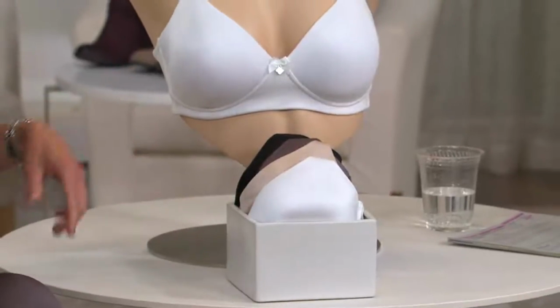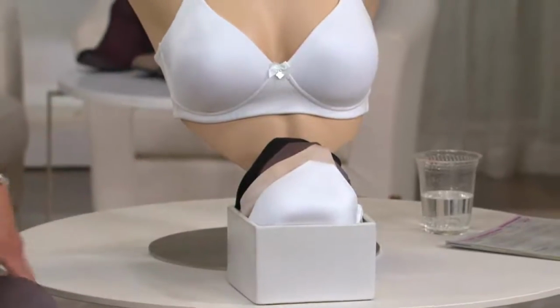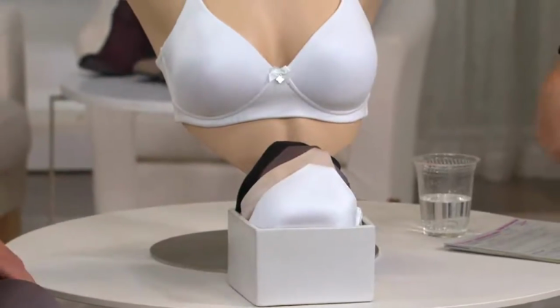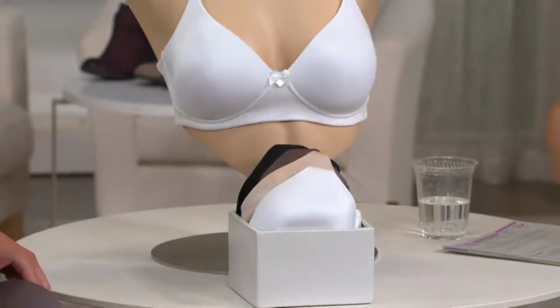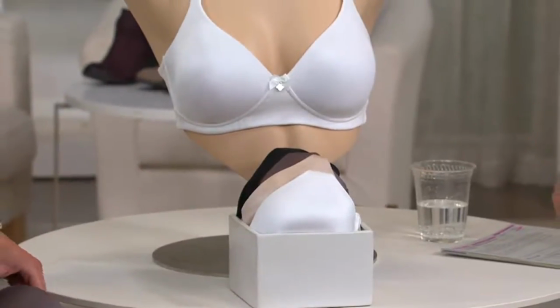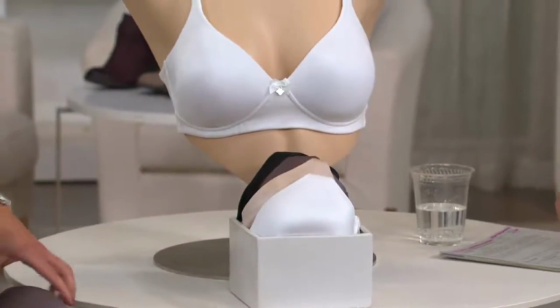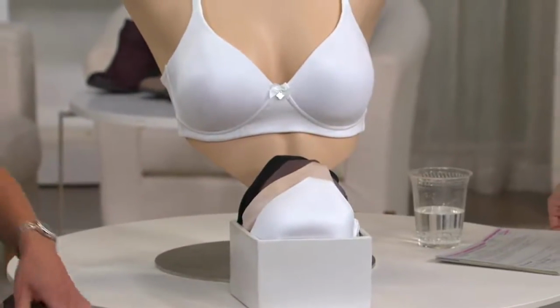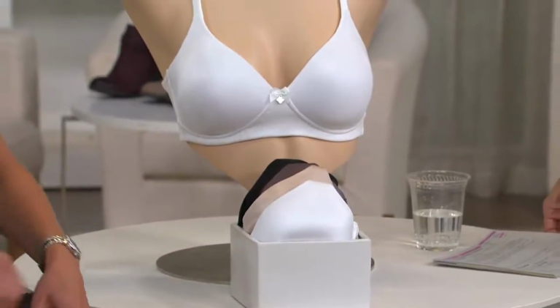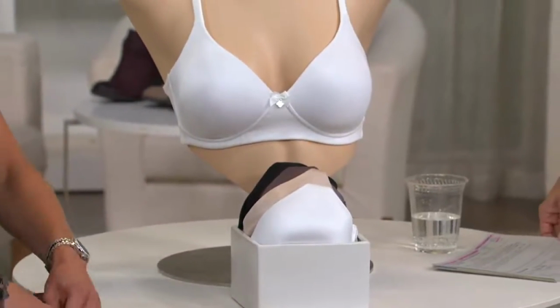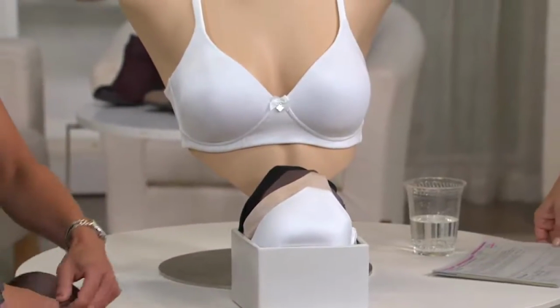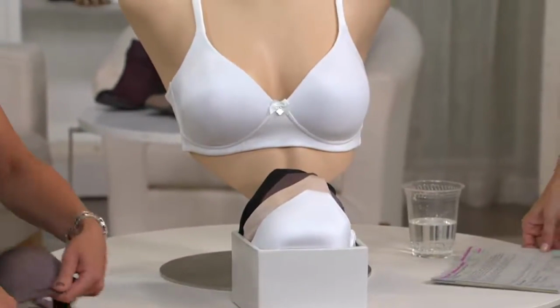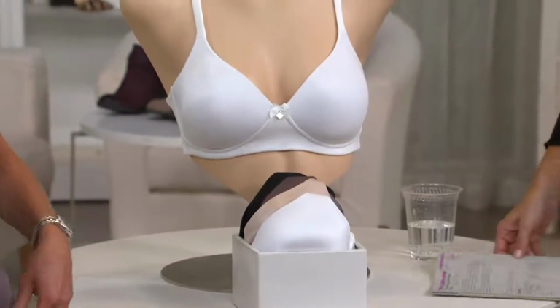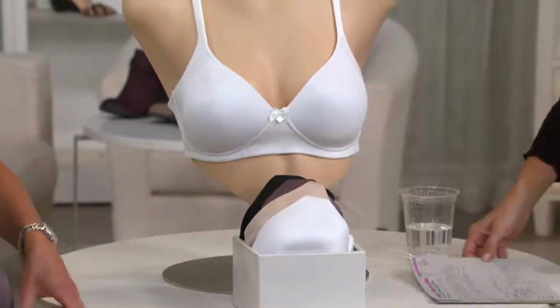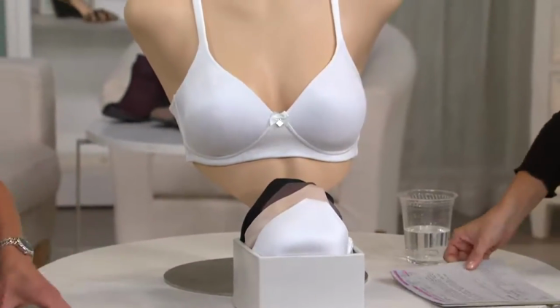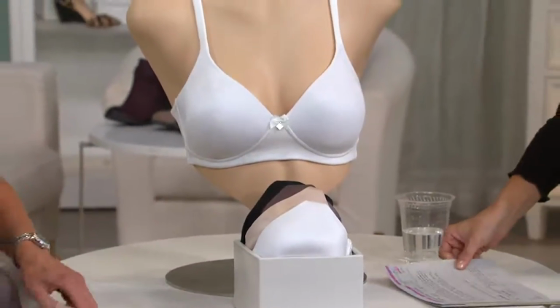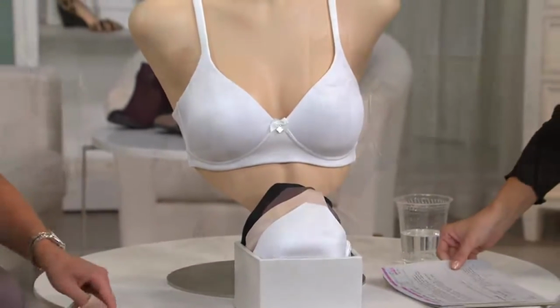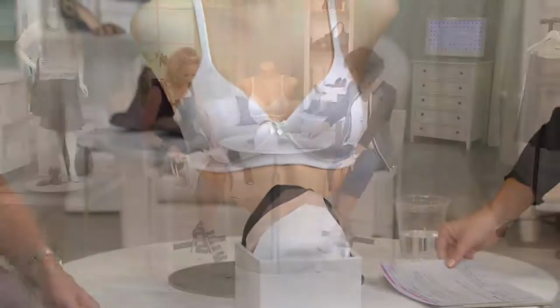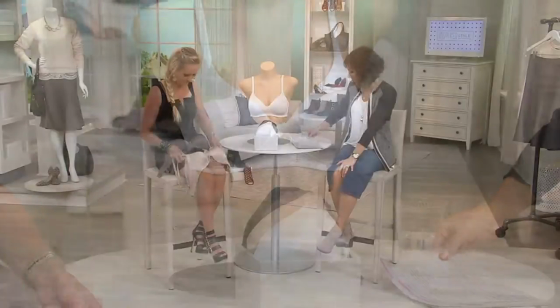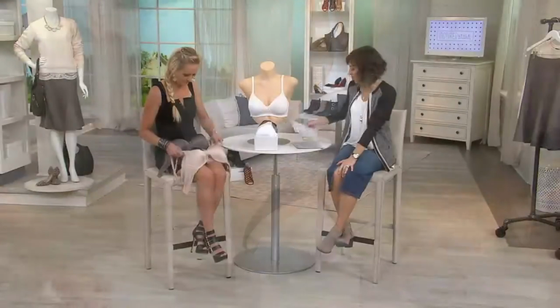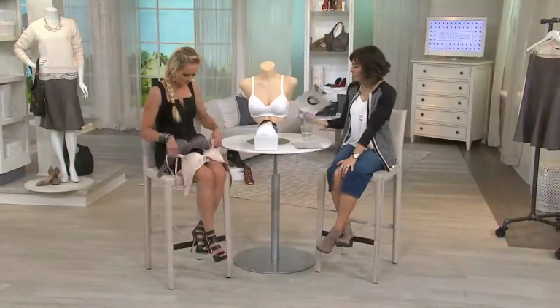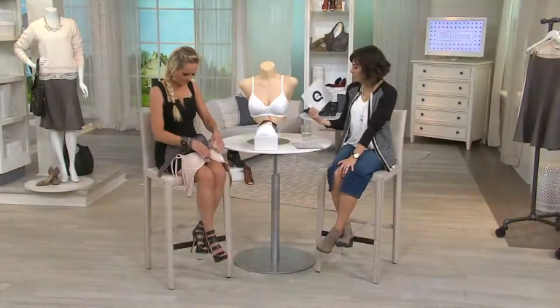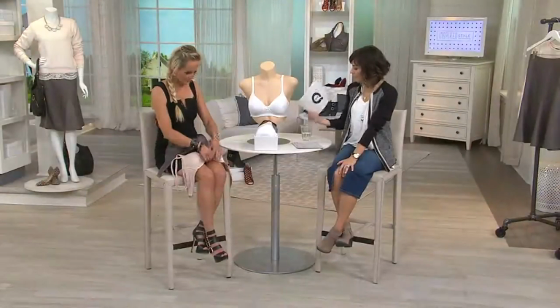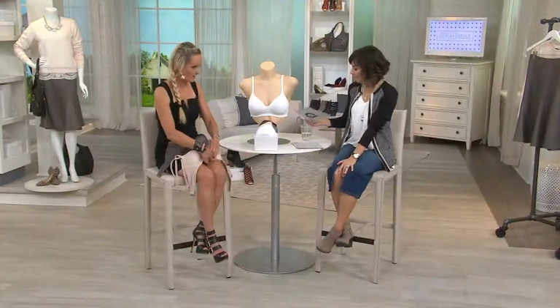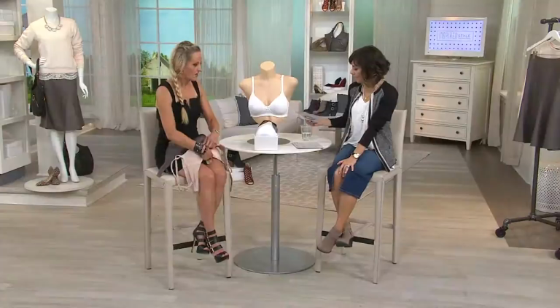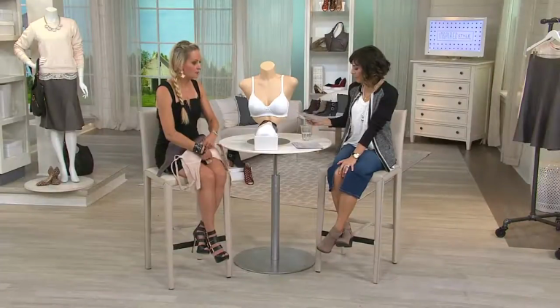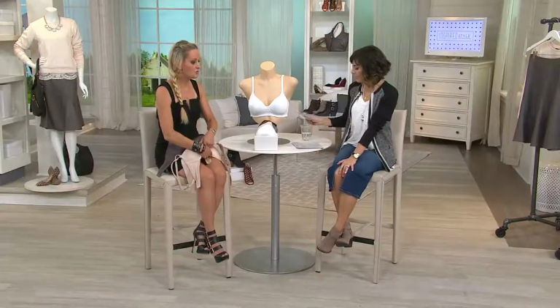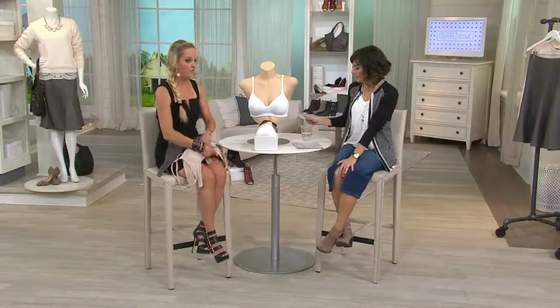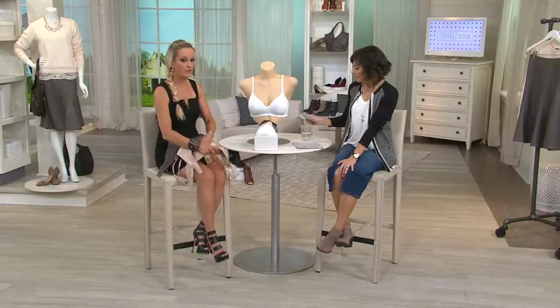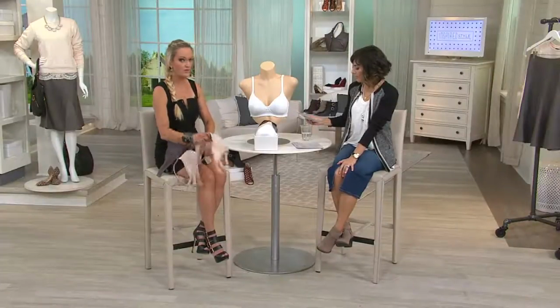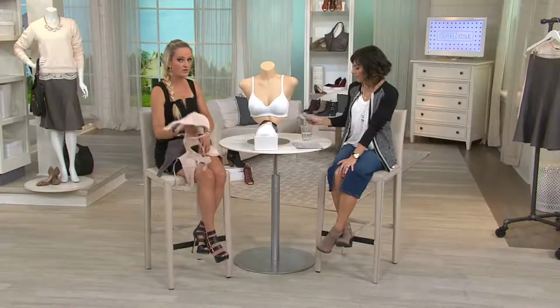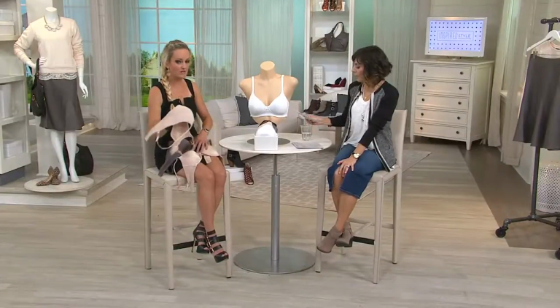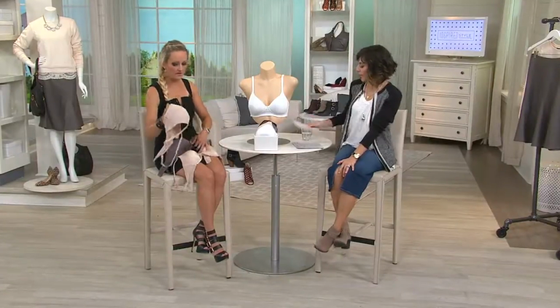And sizes are, I believe, 32A — I don't have it written down — to 44 double D.